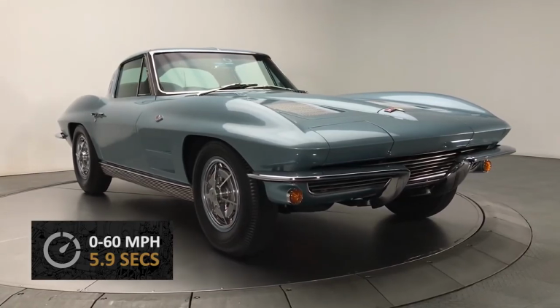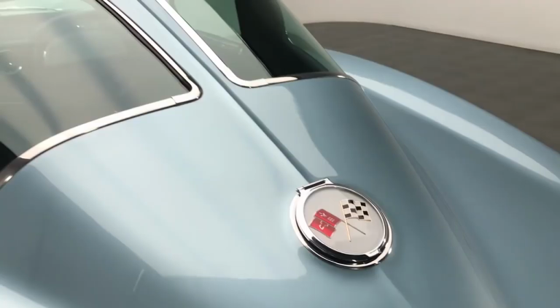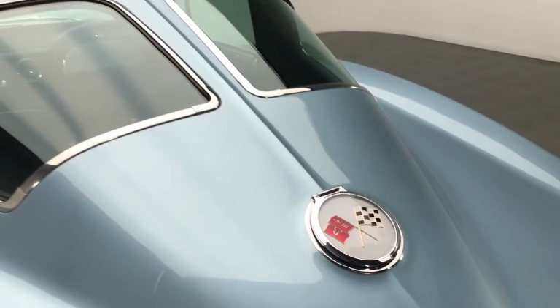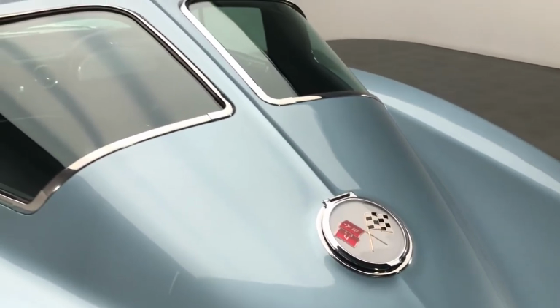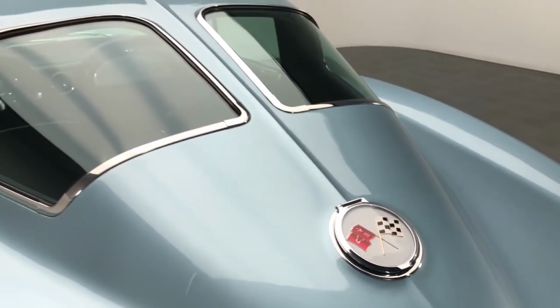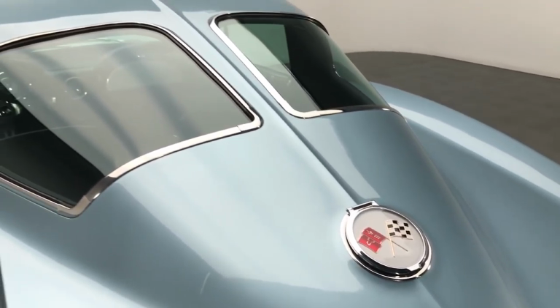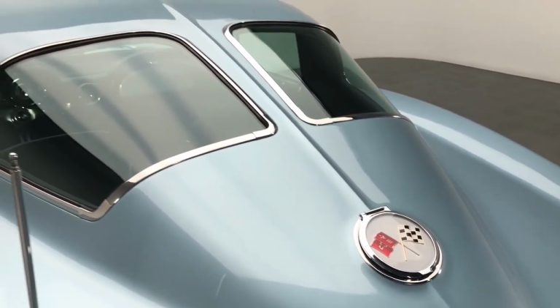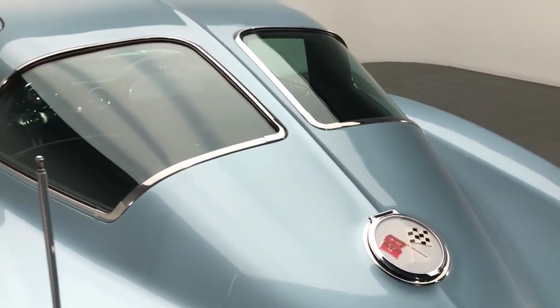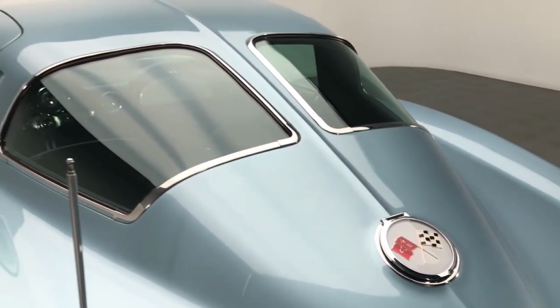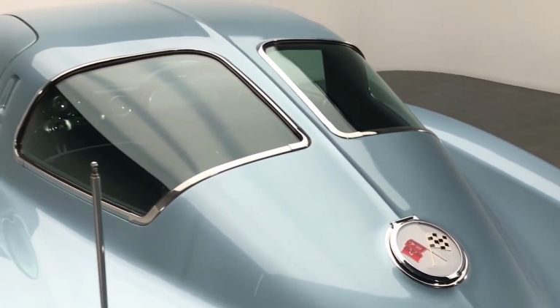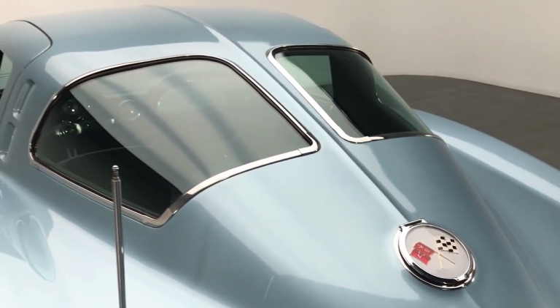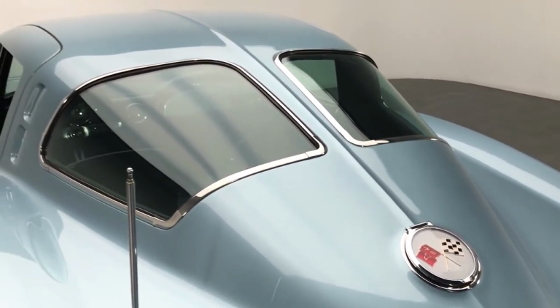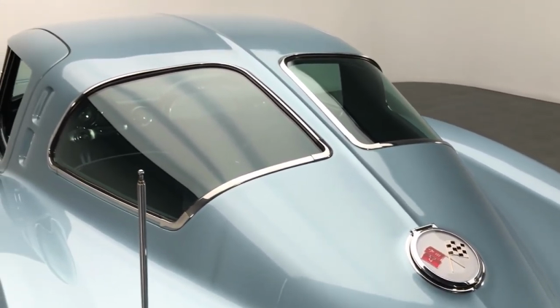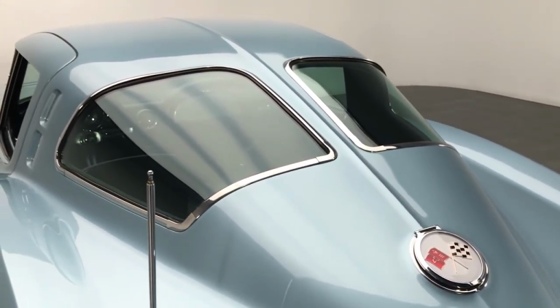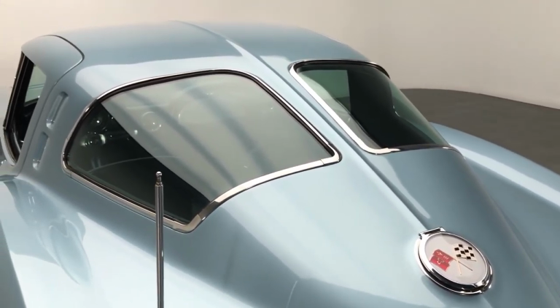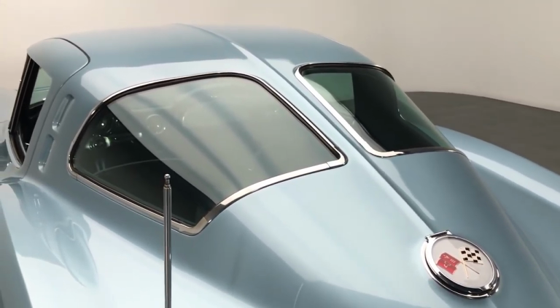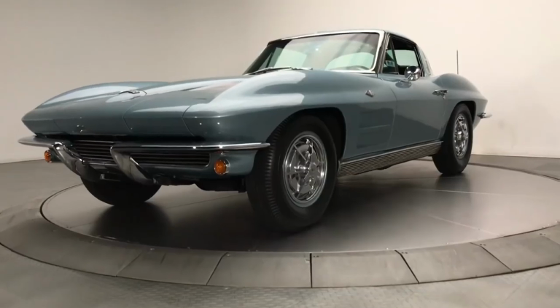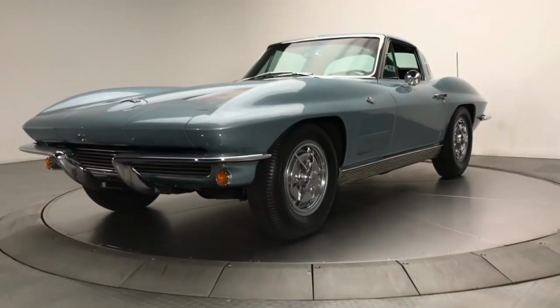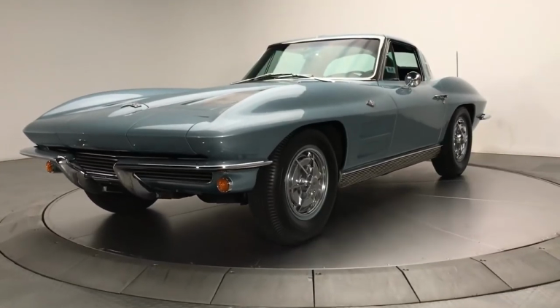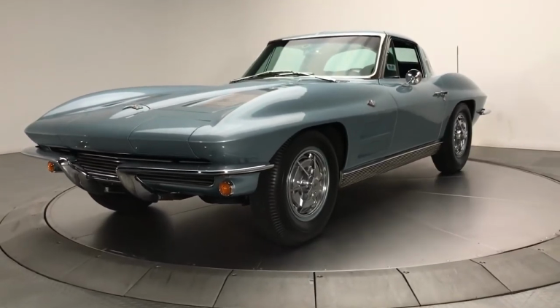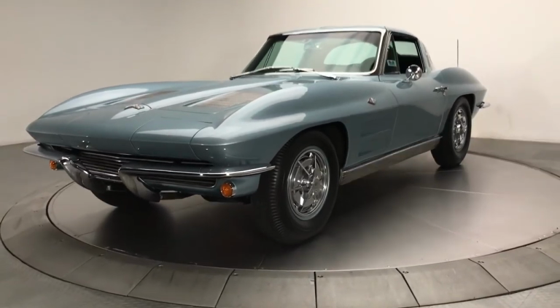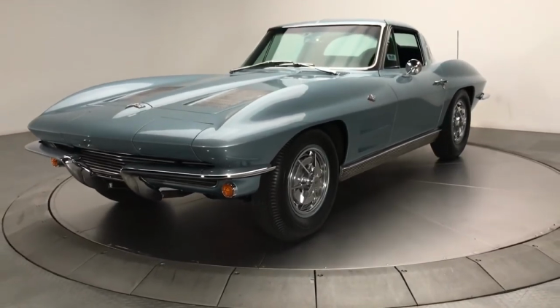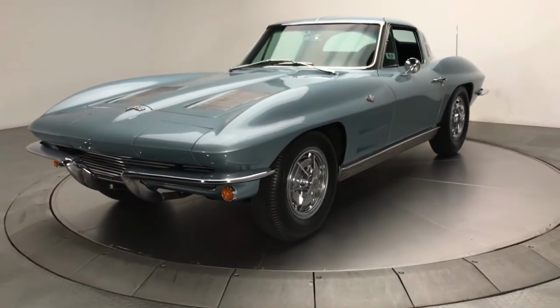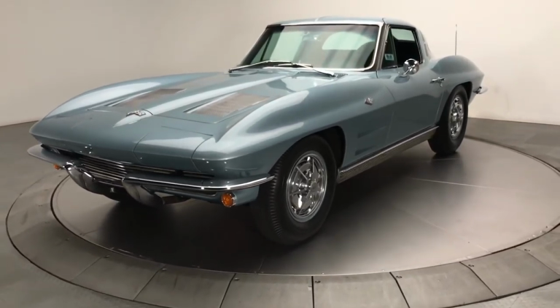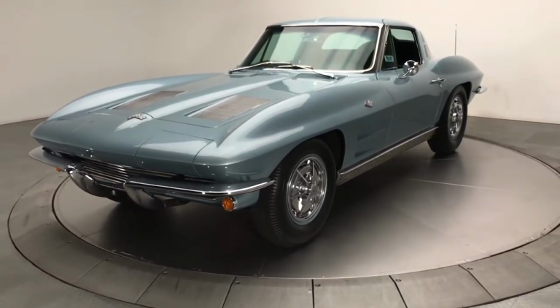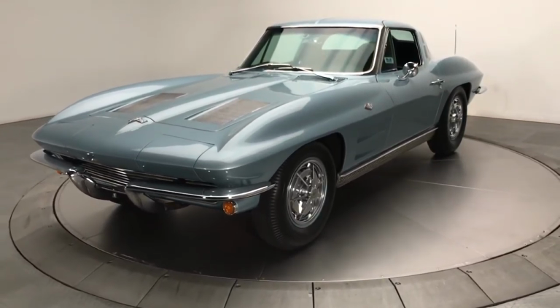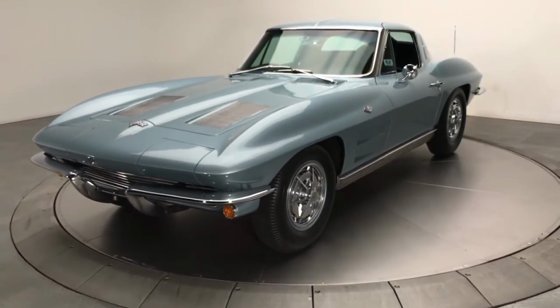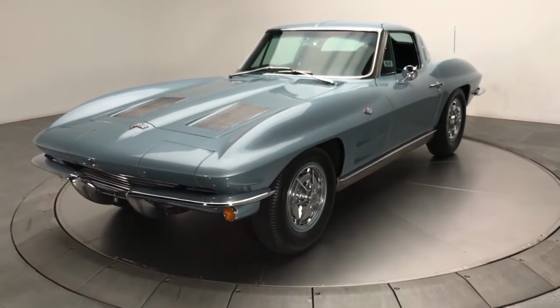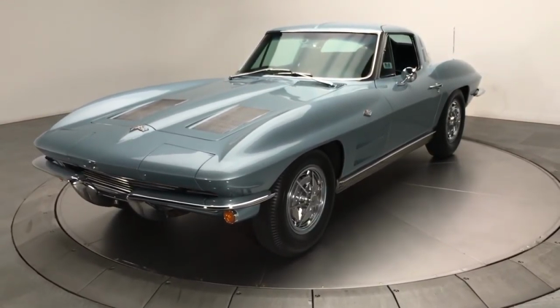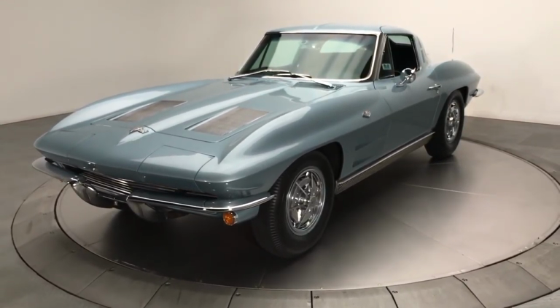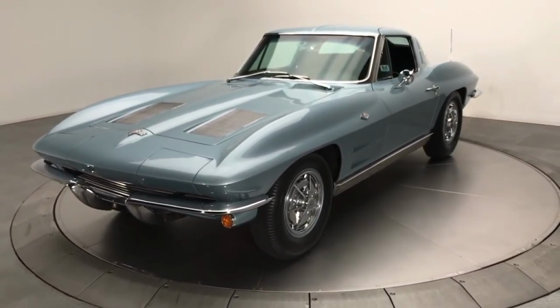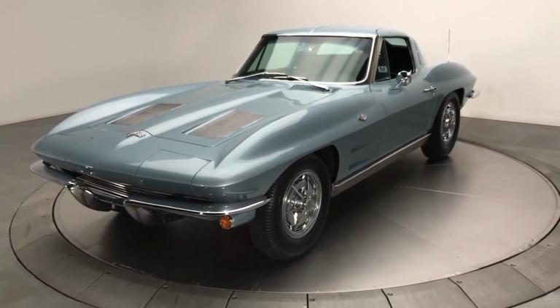Many people consider the Corvettes produced between 1963 and 1967 the best American sports cars of all time.